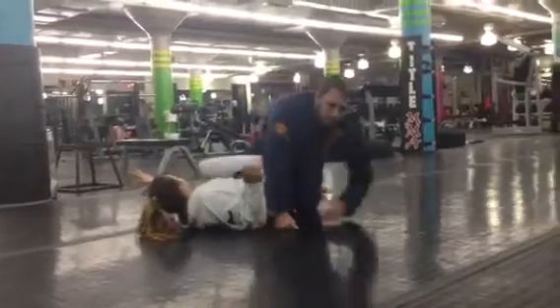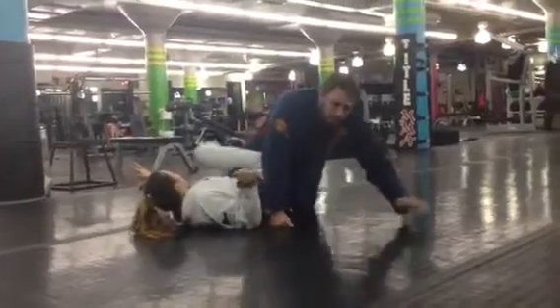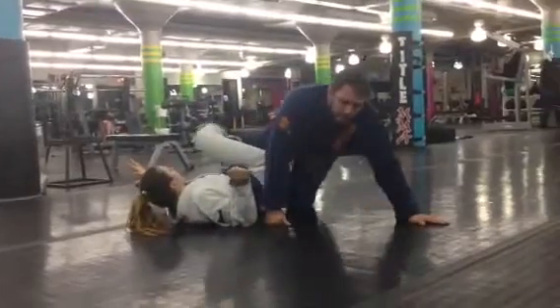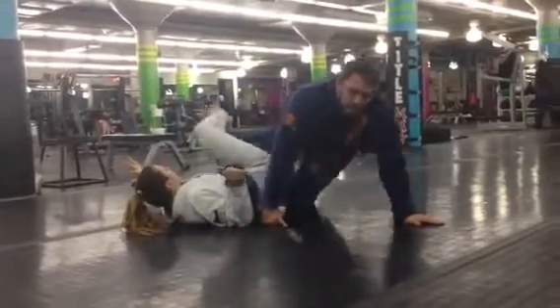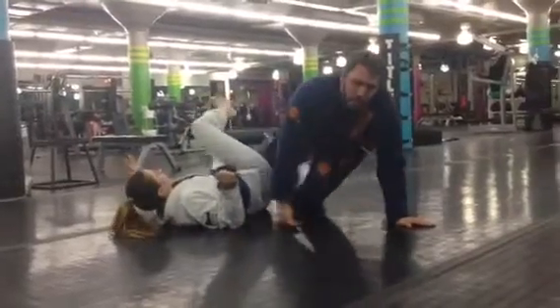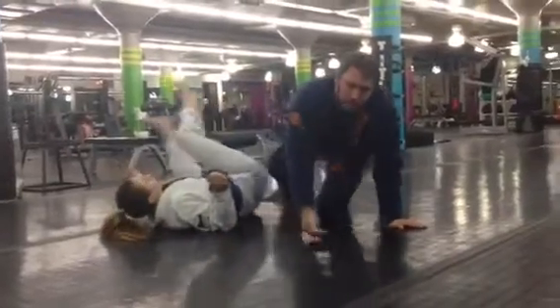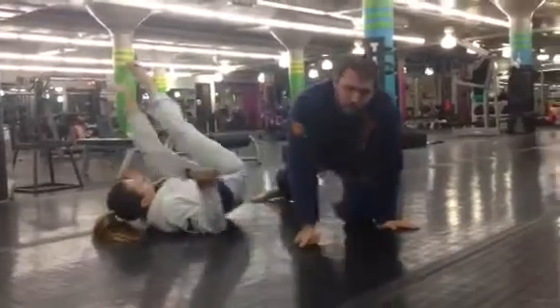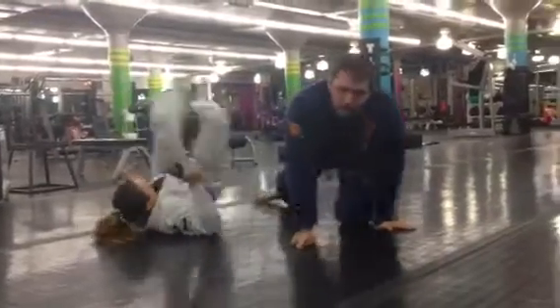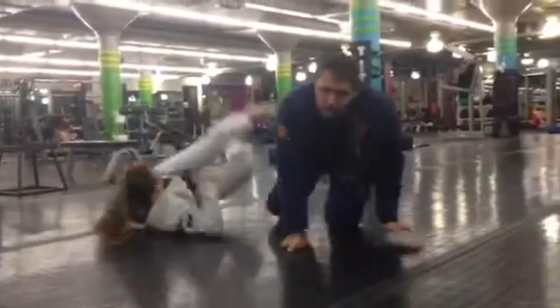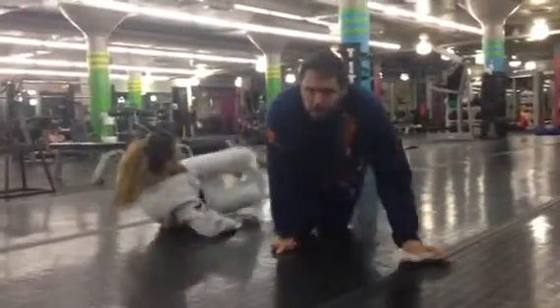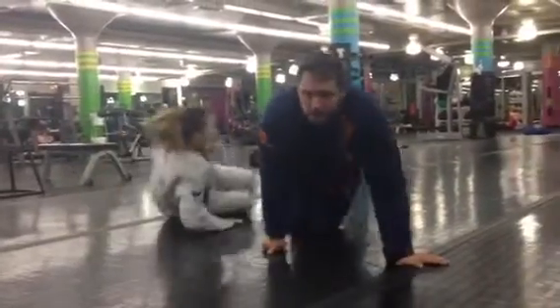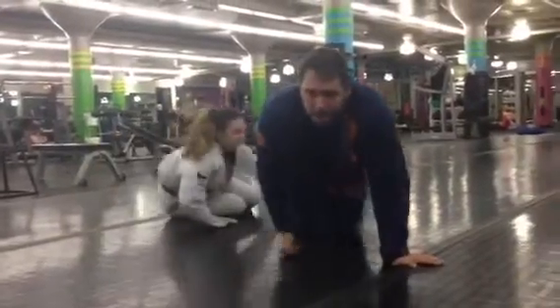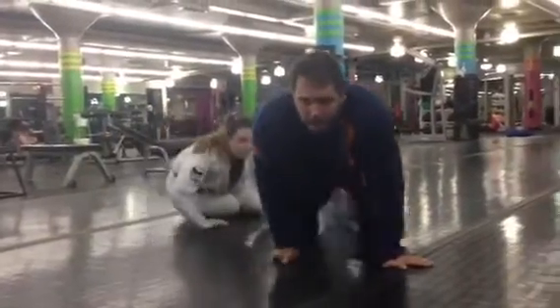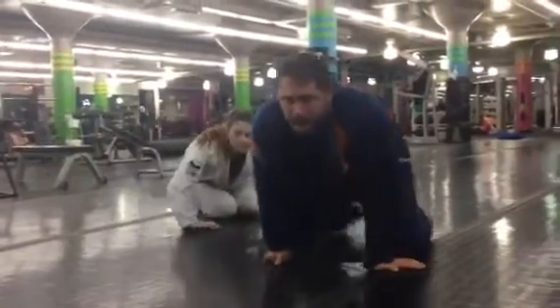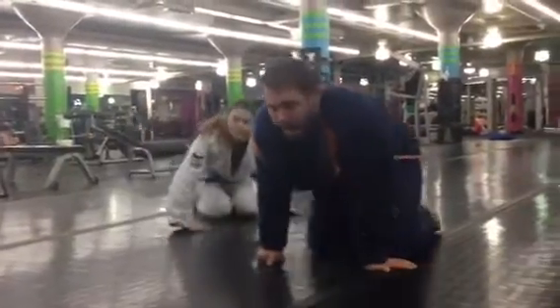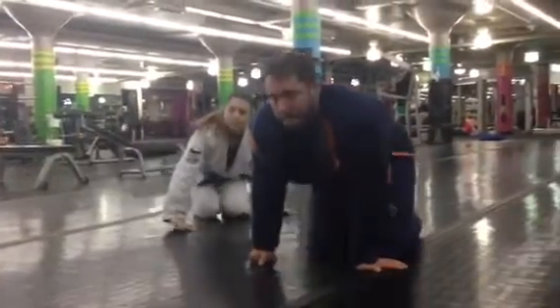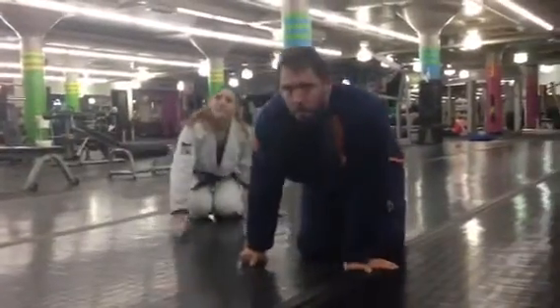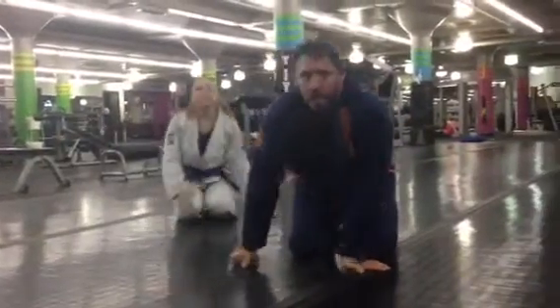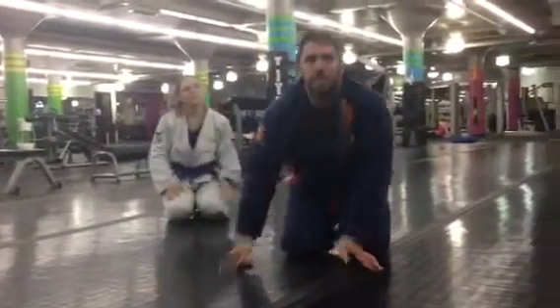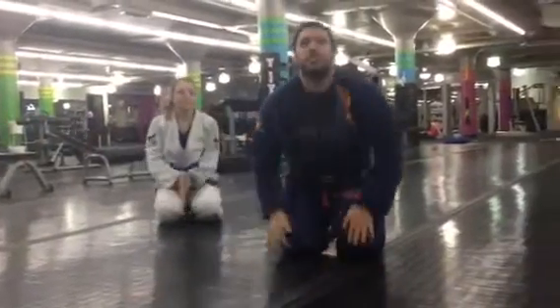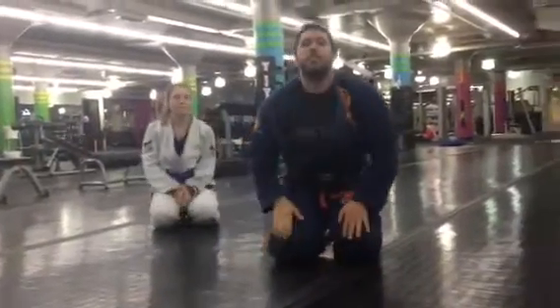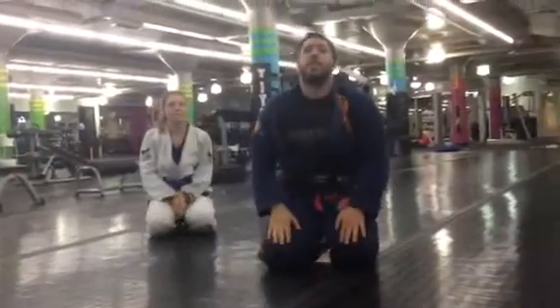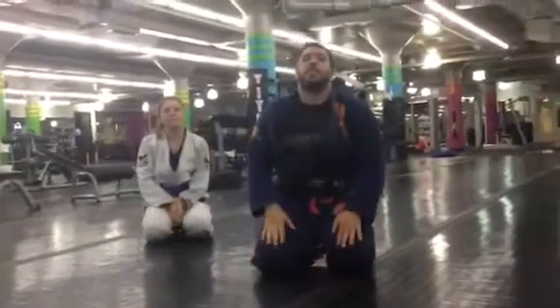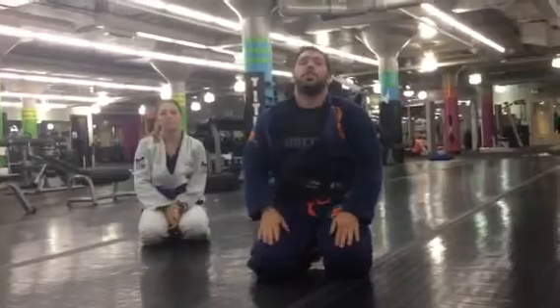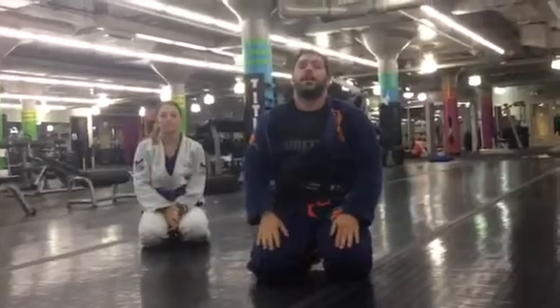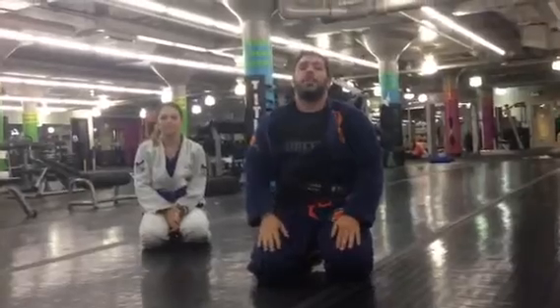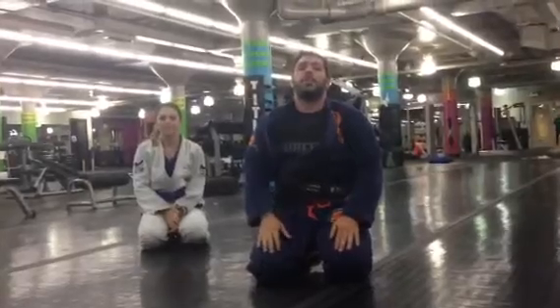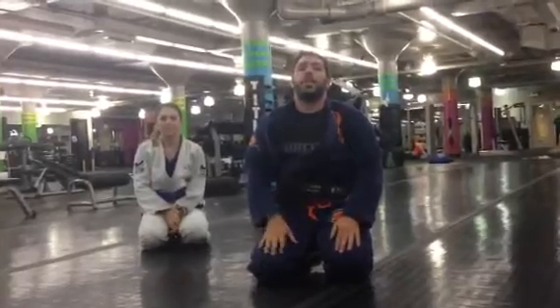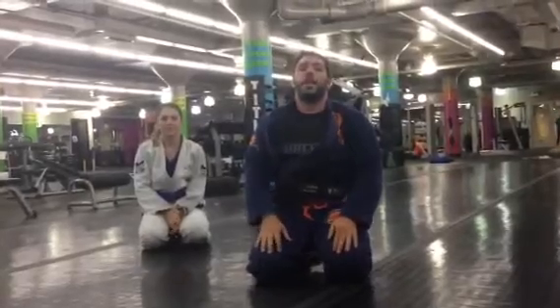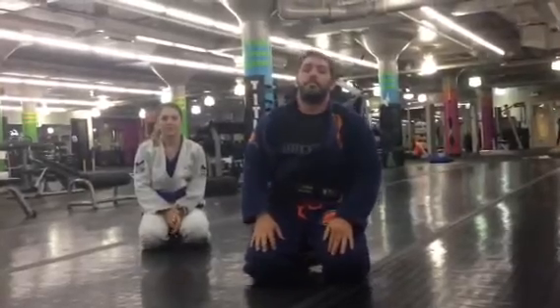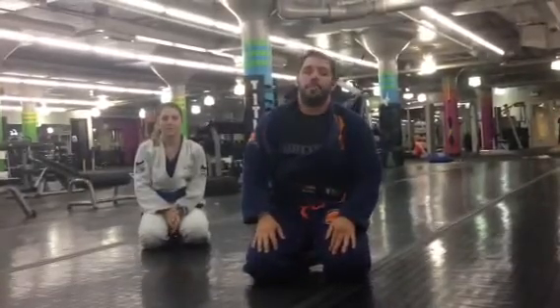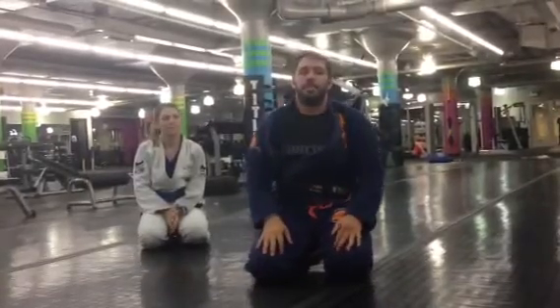So that's kind of a week in review for this week. And if you want to schedule a free class, go to ValkaBJJ.com. Thanks.